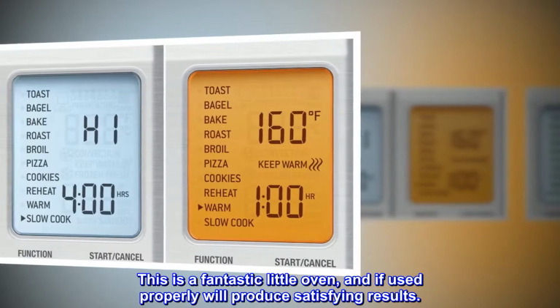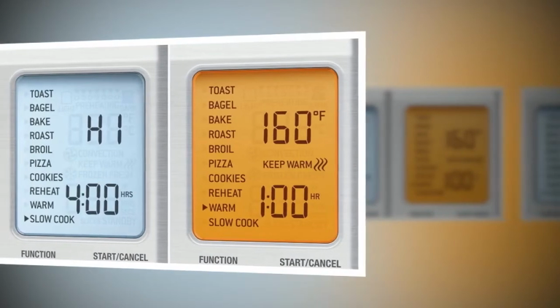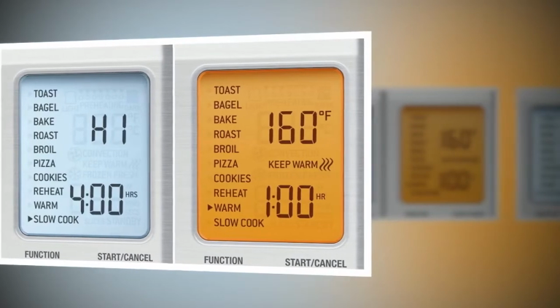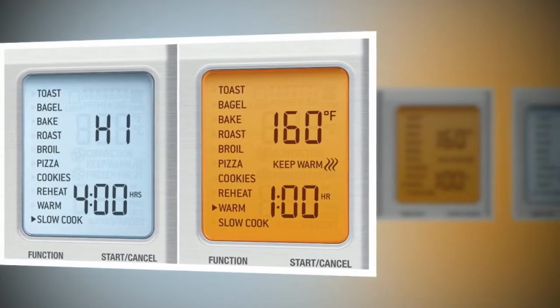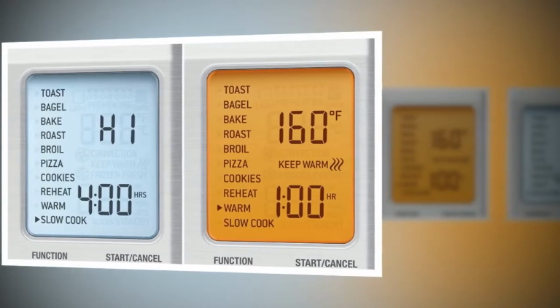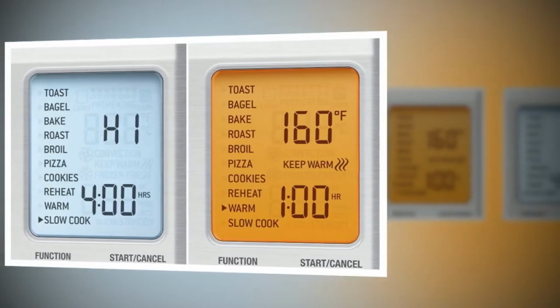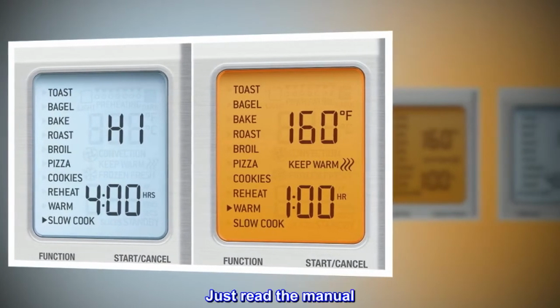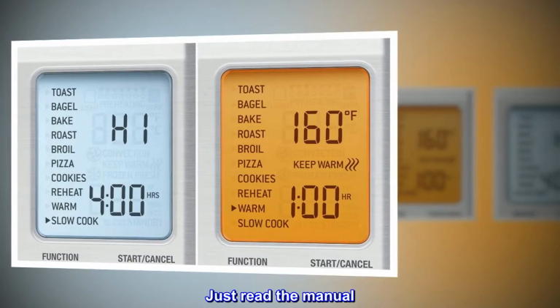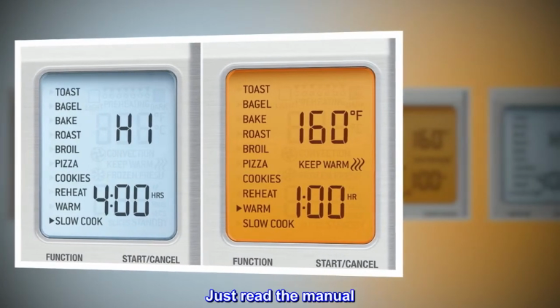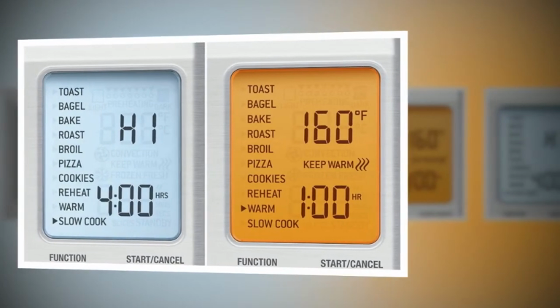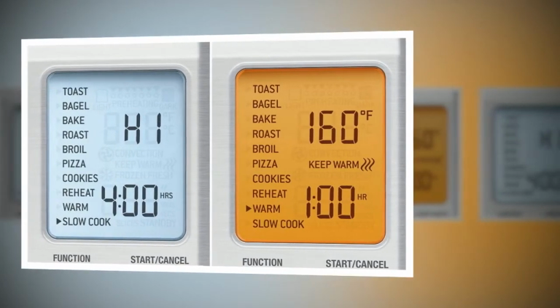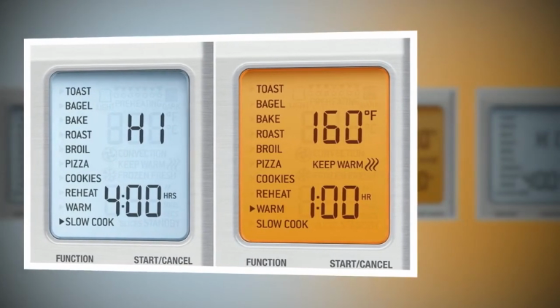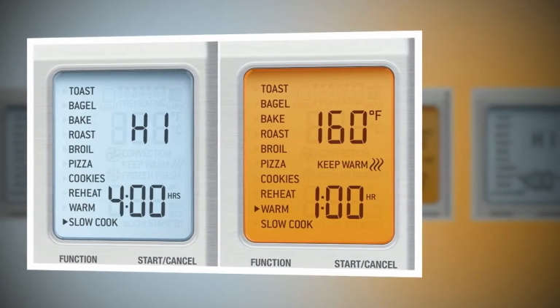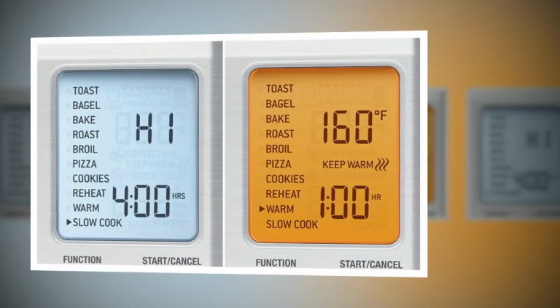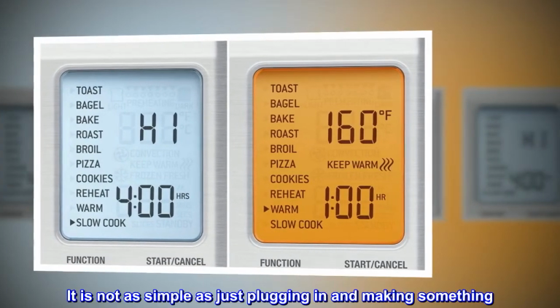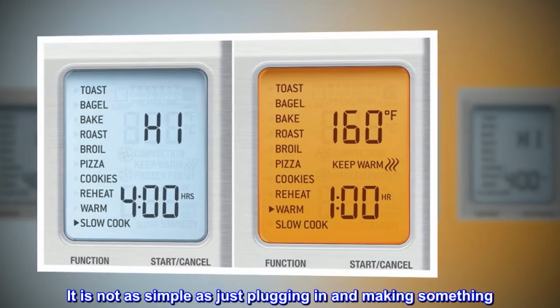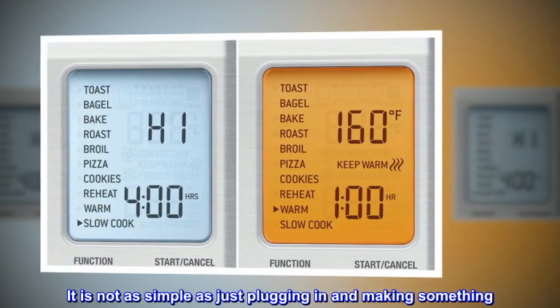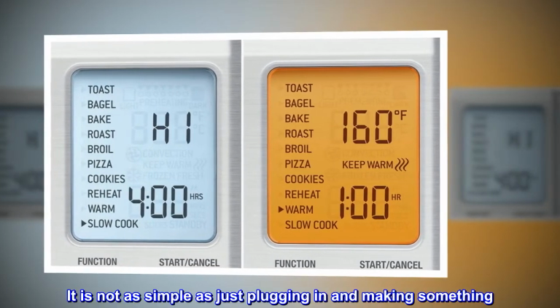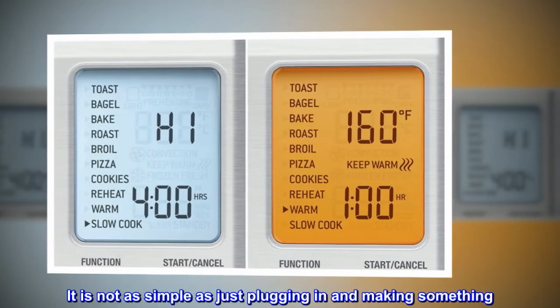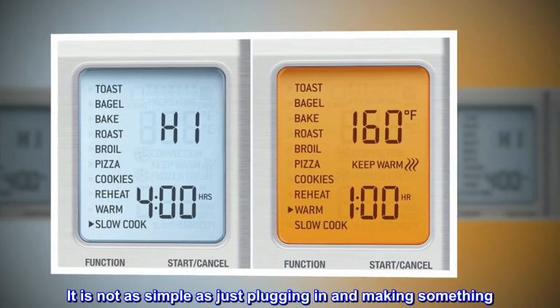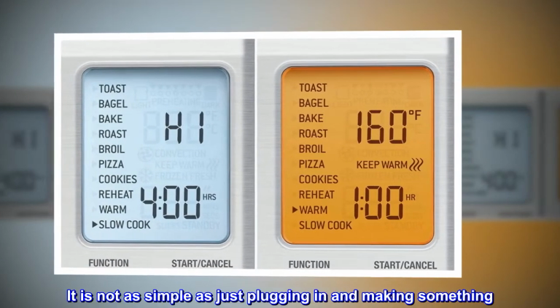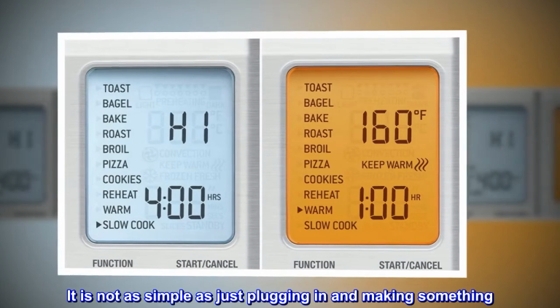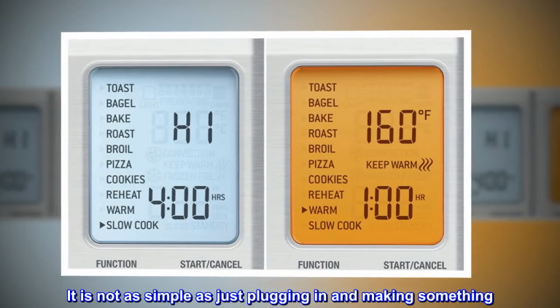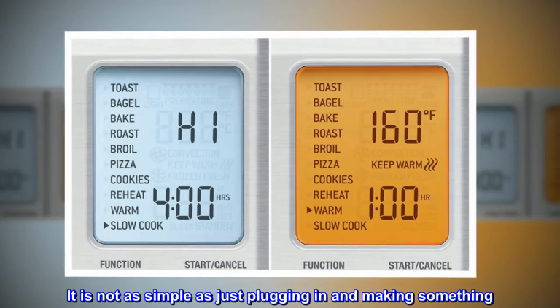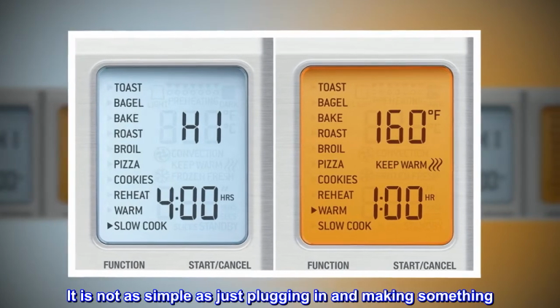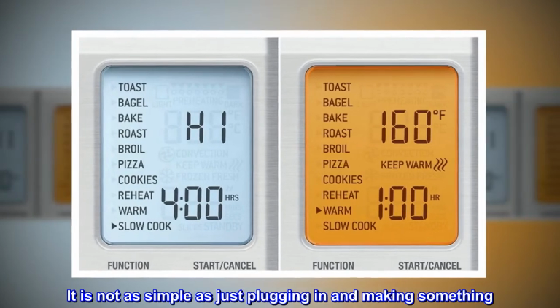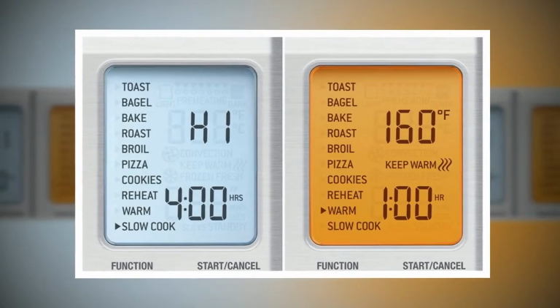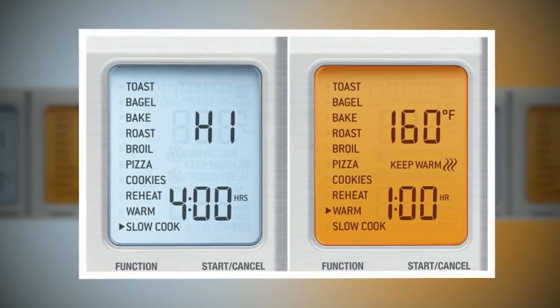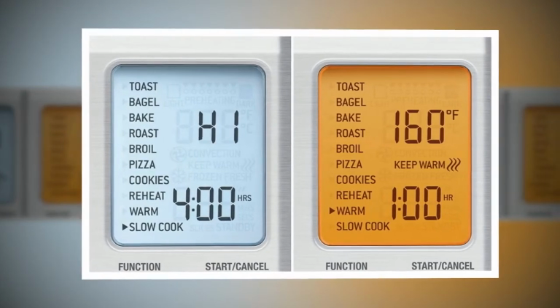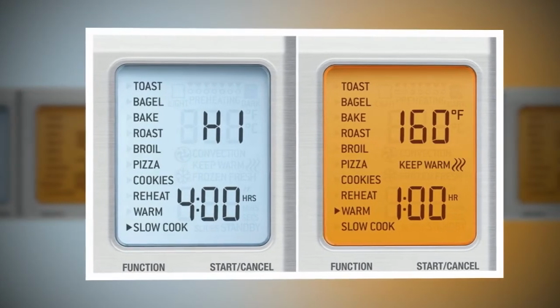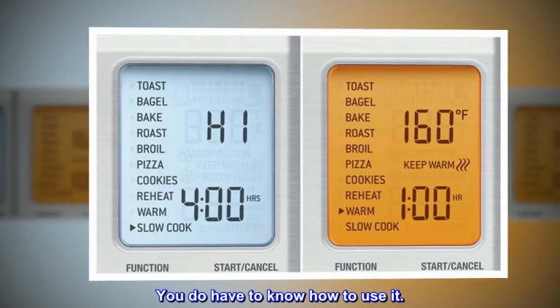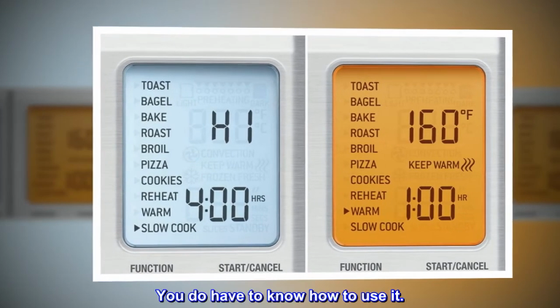This is a fantastic little oven, and if used properly will produce satisfying results. Just read the manual — it is not as simple as just plugging in and making something. You do have to know how to use it.